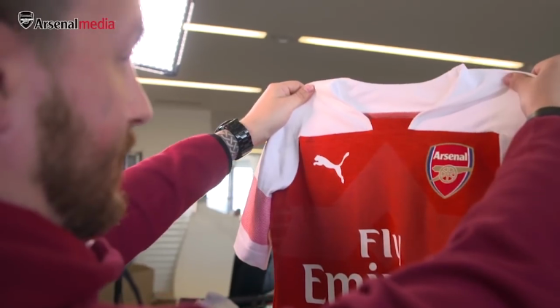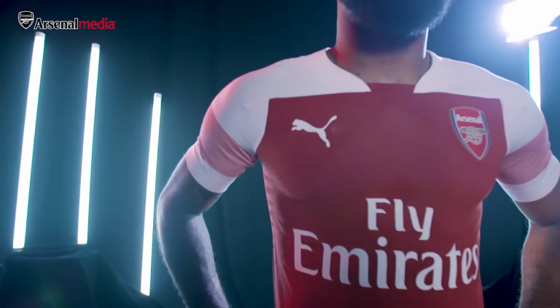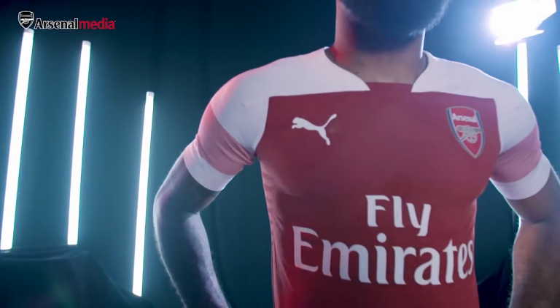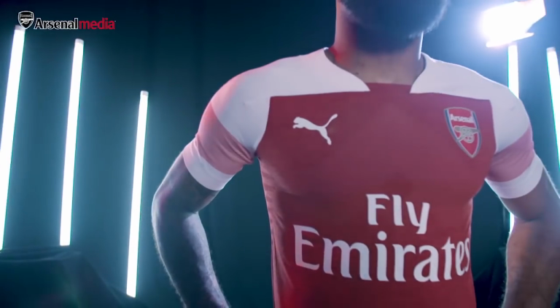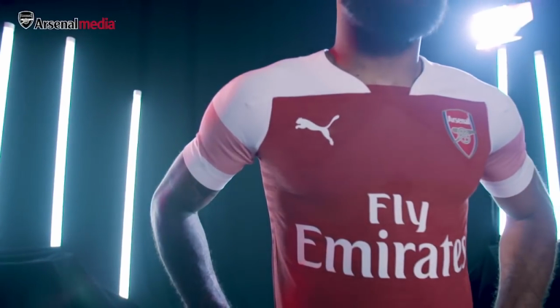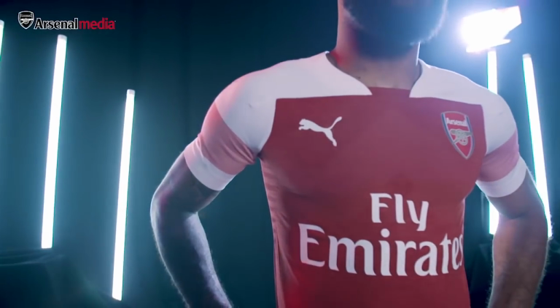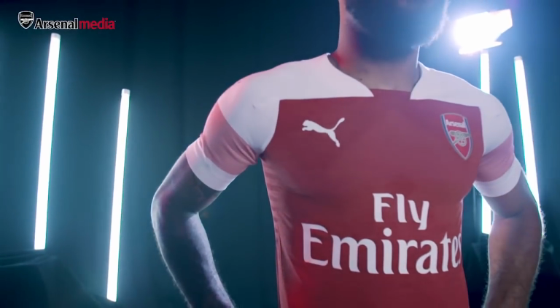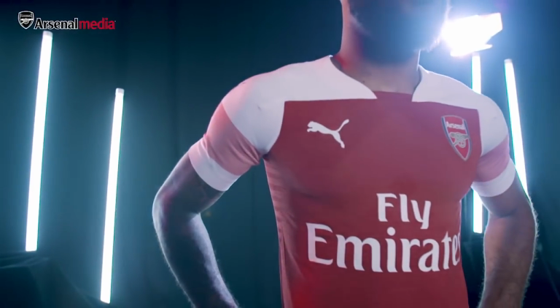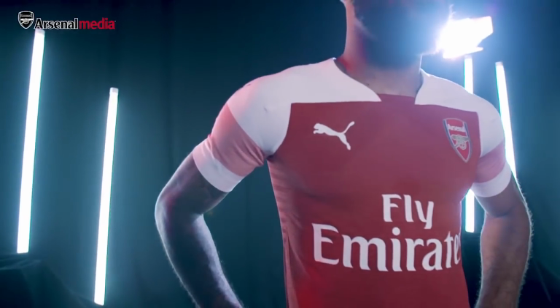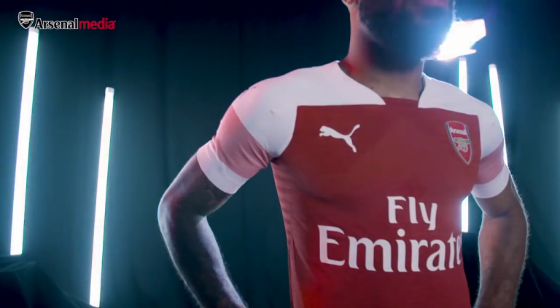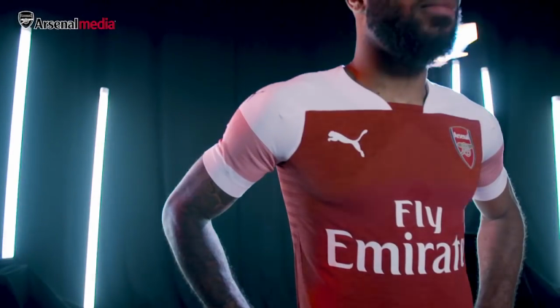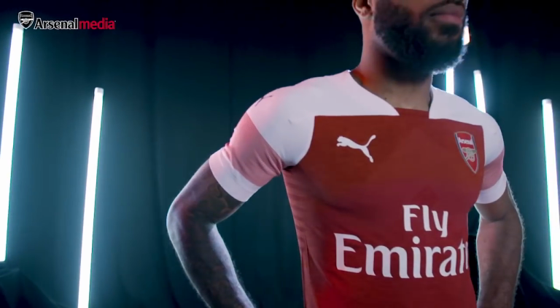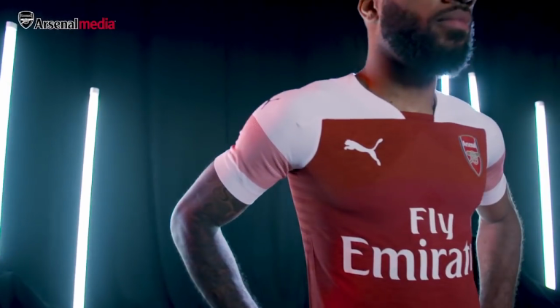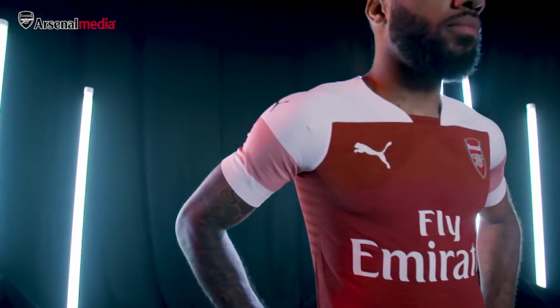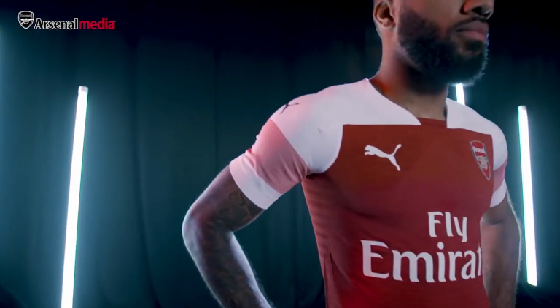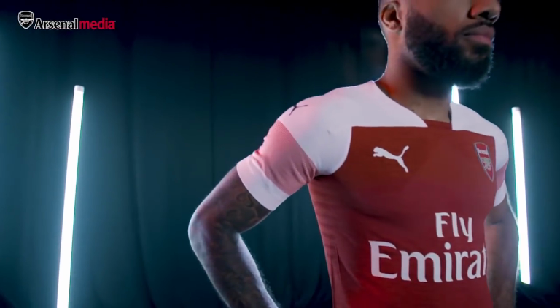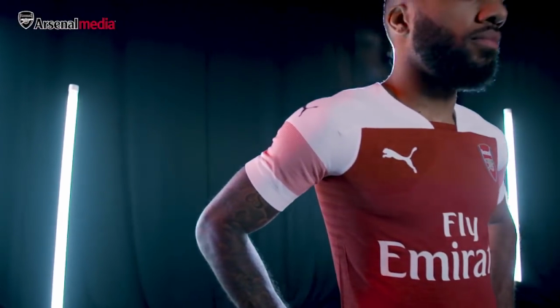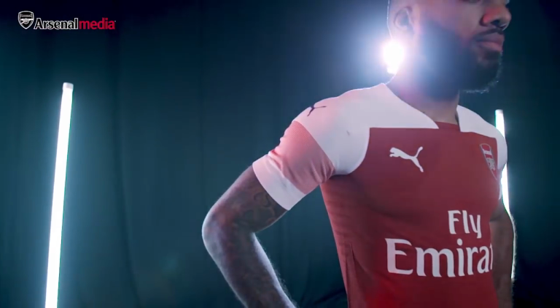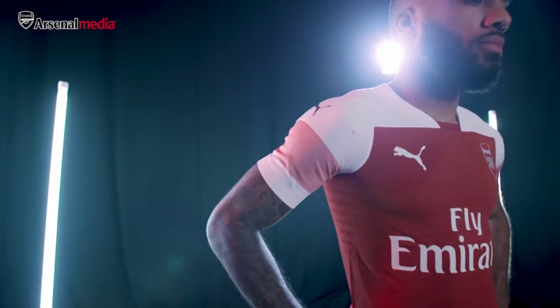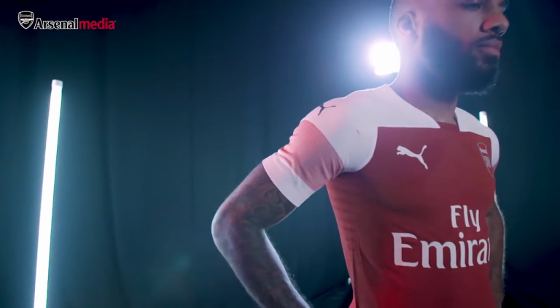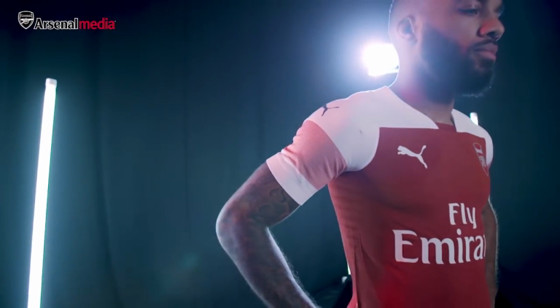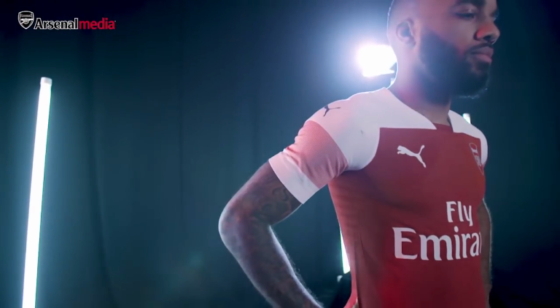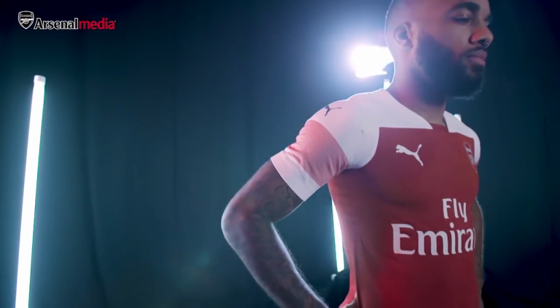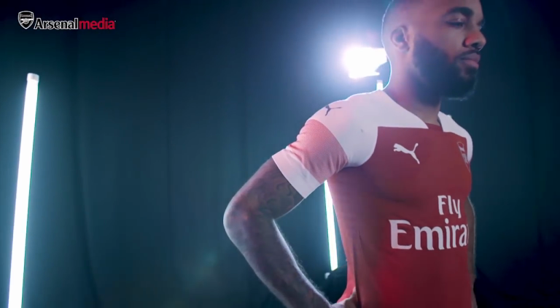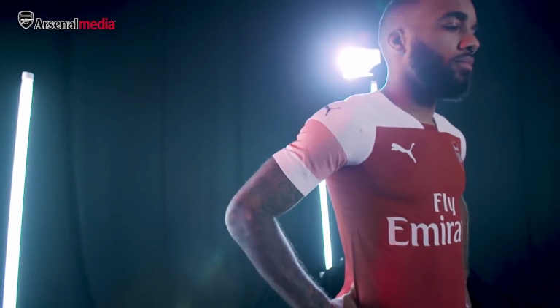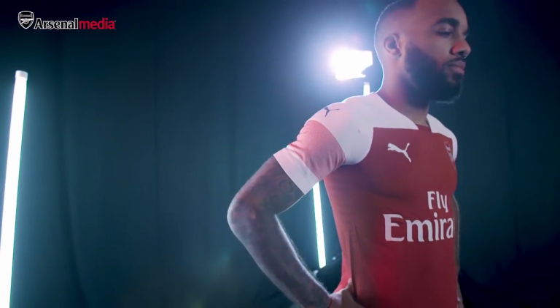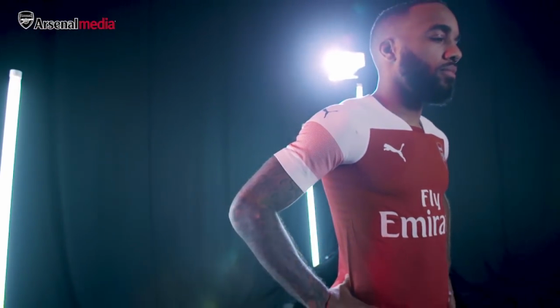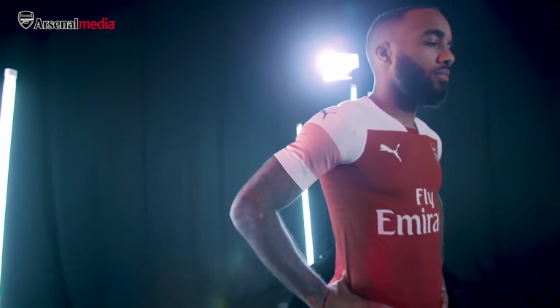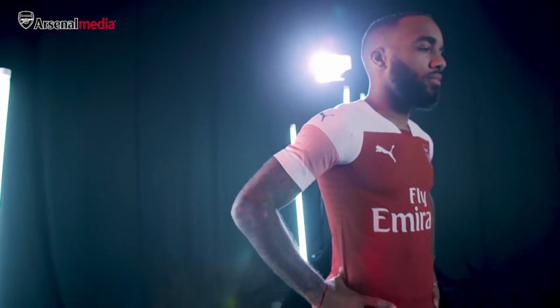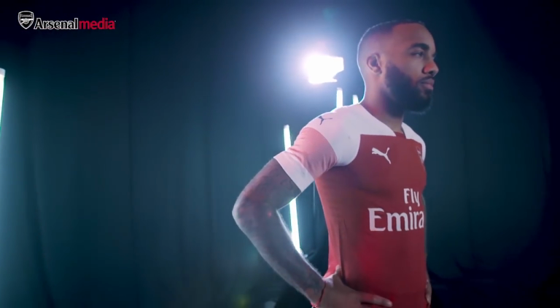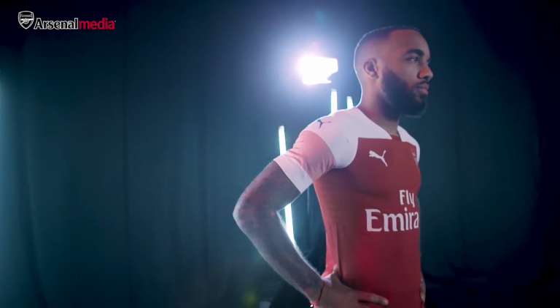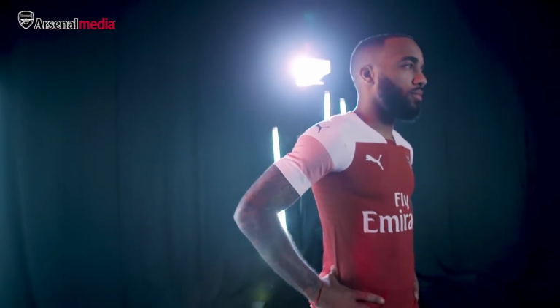This is the new home kit for 2018. There's lots of innovation and technology that's built into this kit.